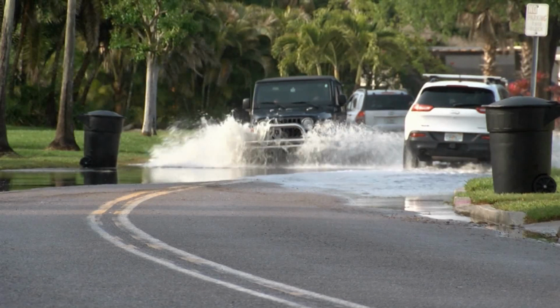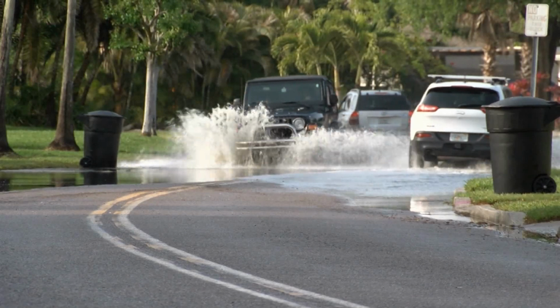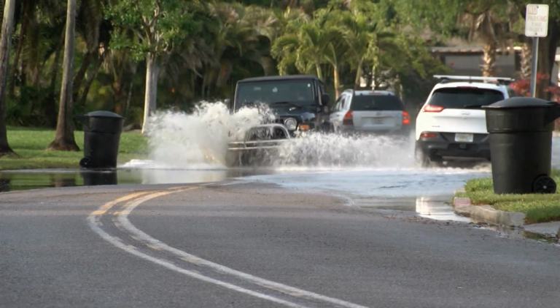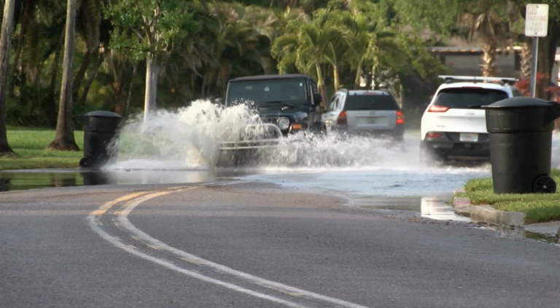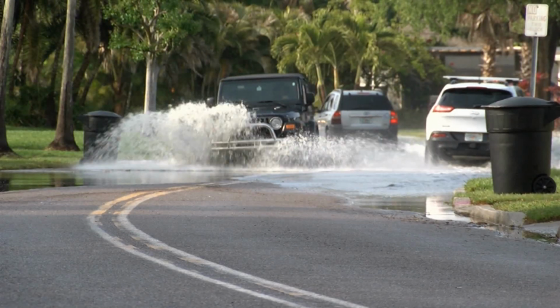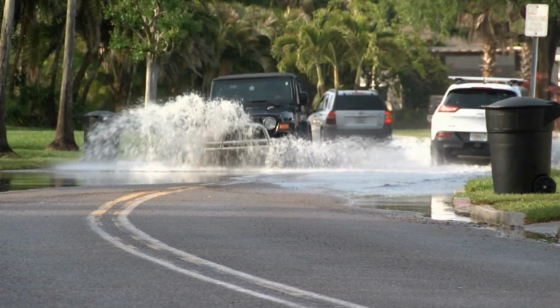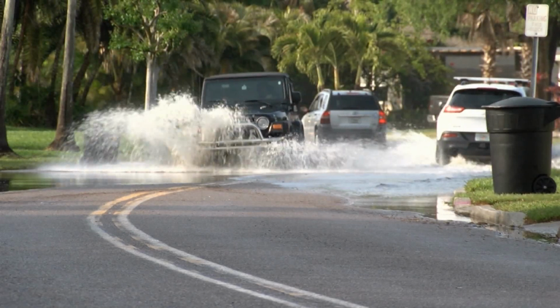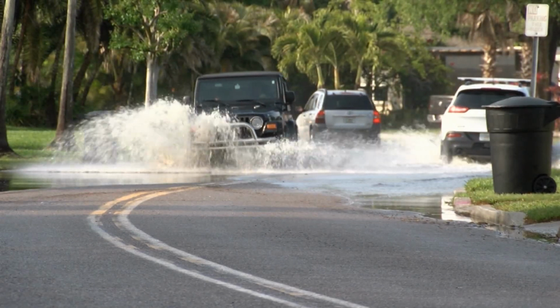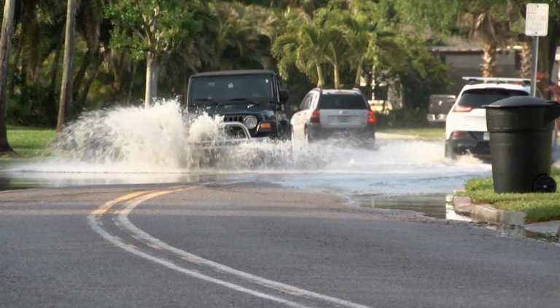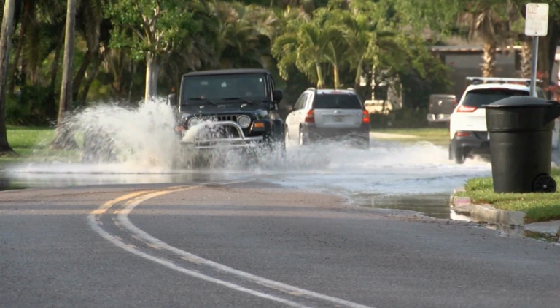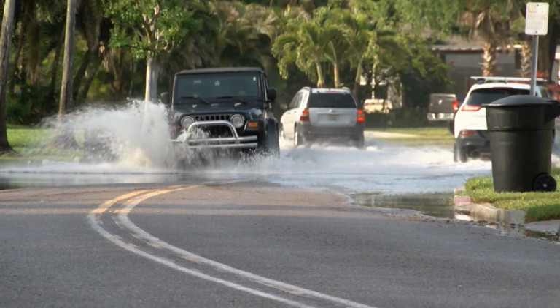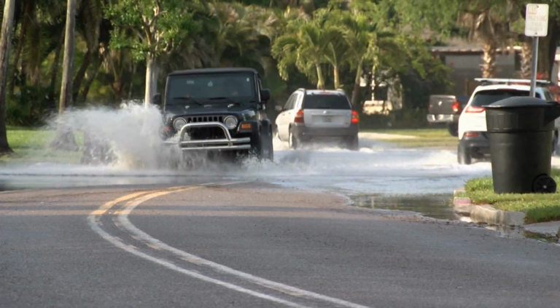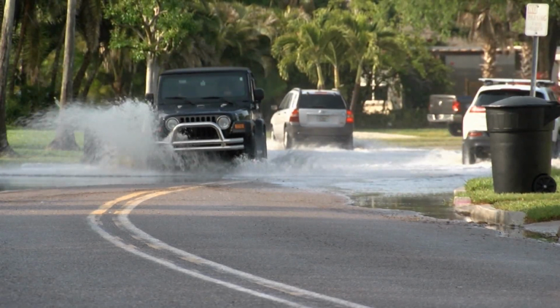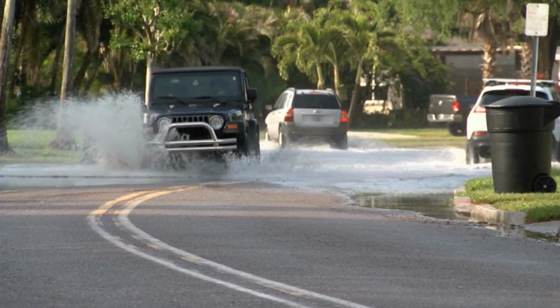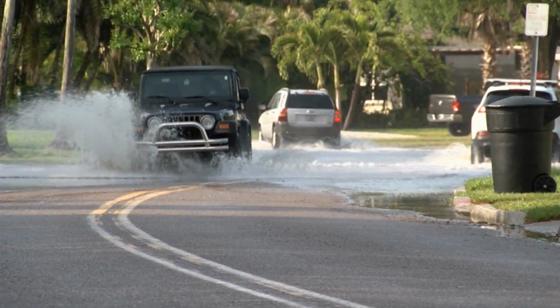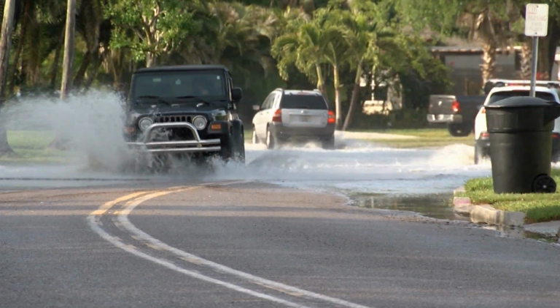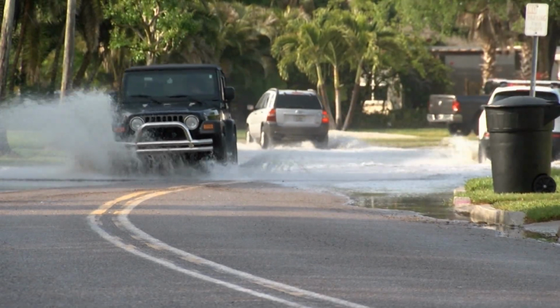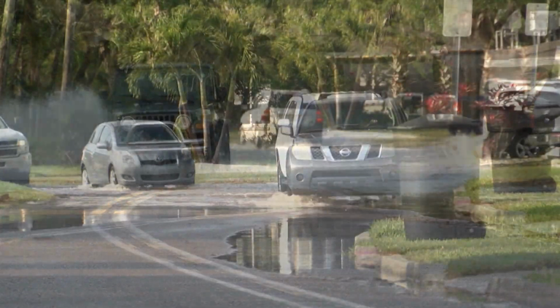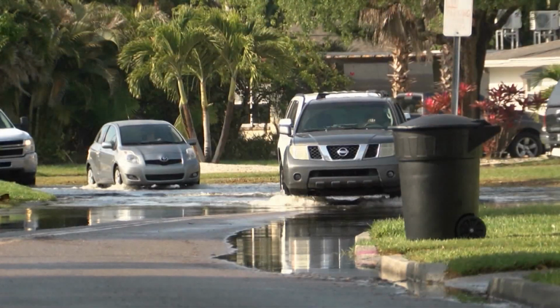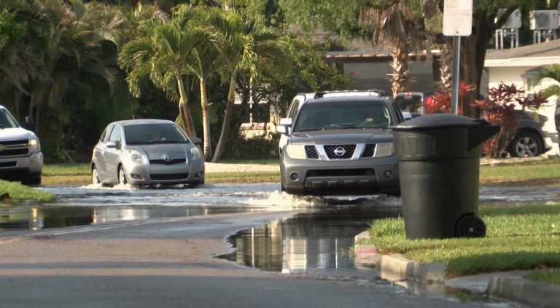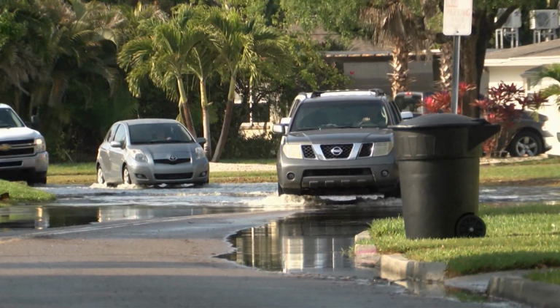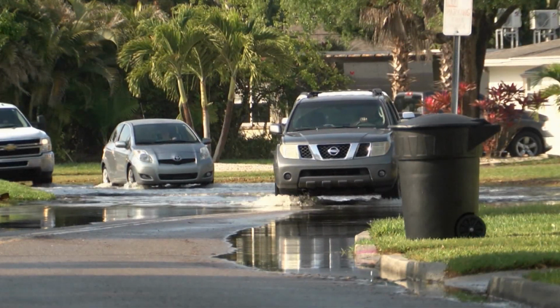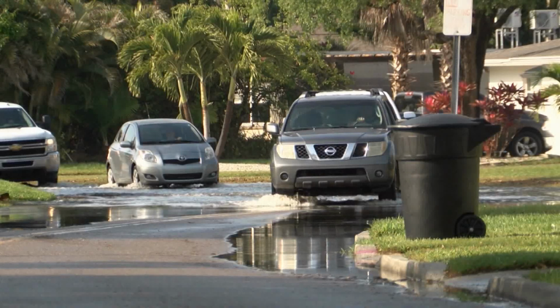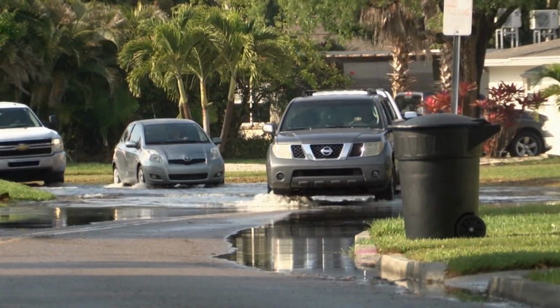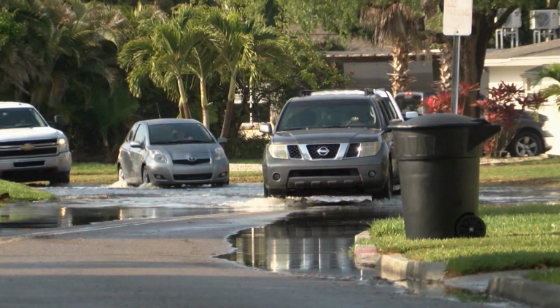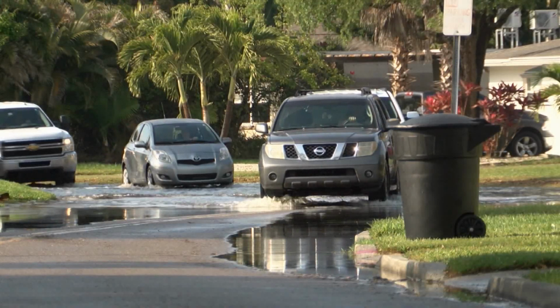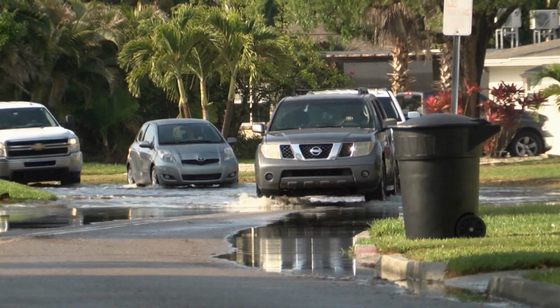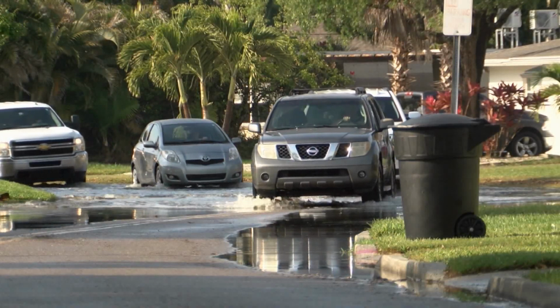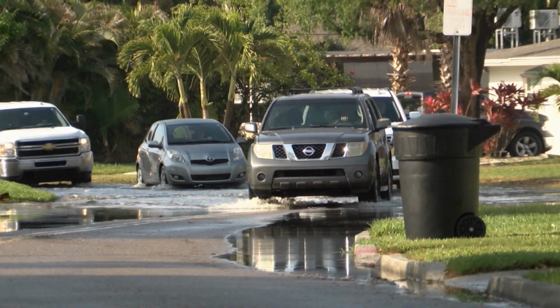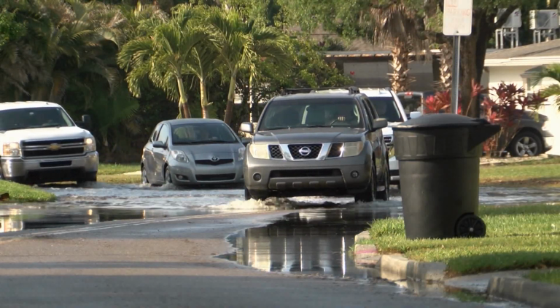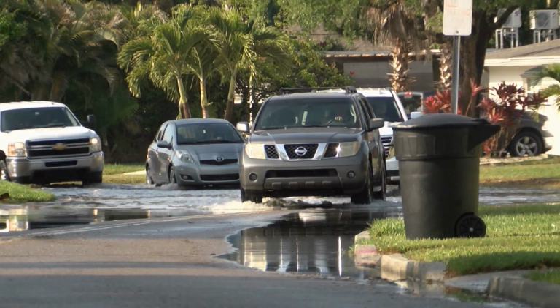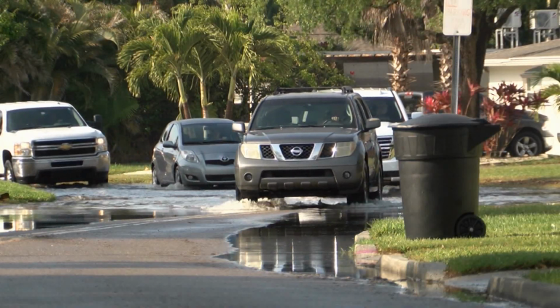But this is what Shore Acres looks like during and after even a minor storm. Roads become impassable. Homes are sometimes flooded.